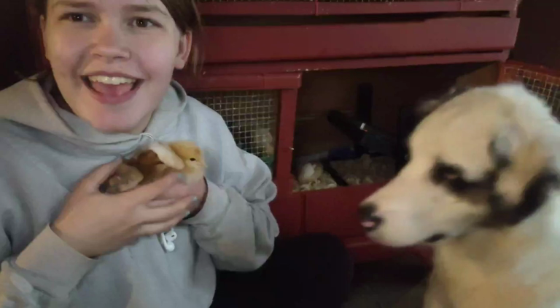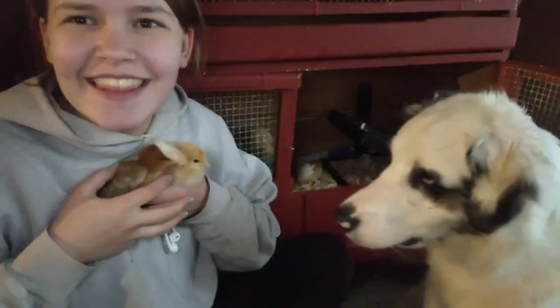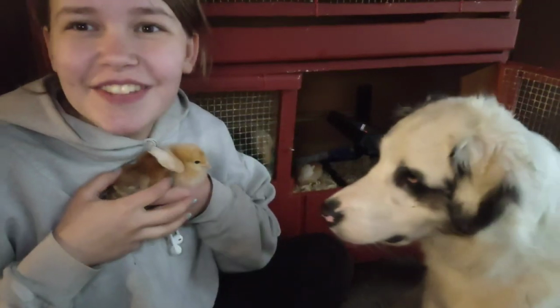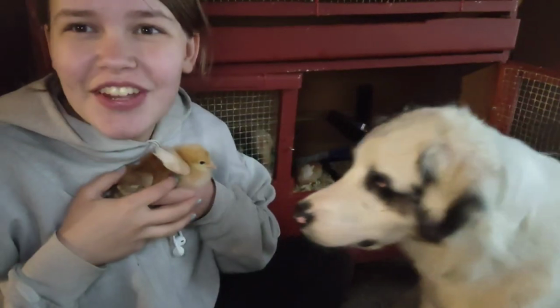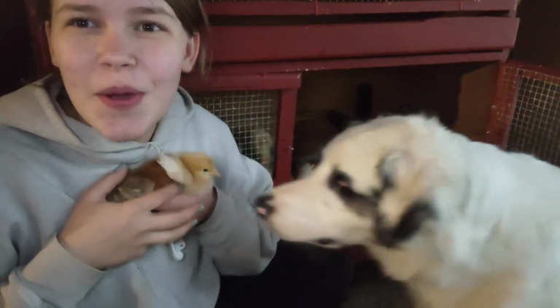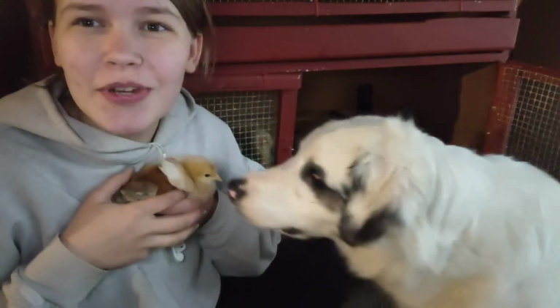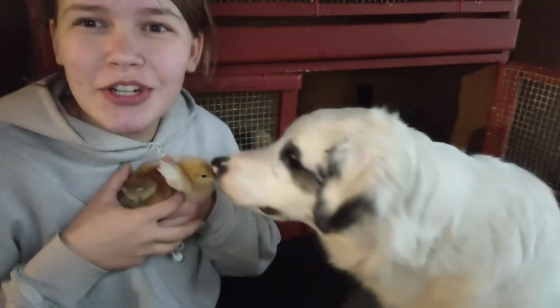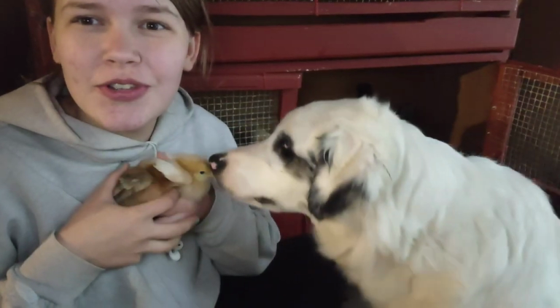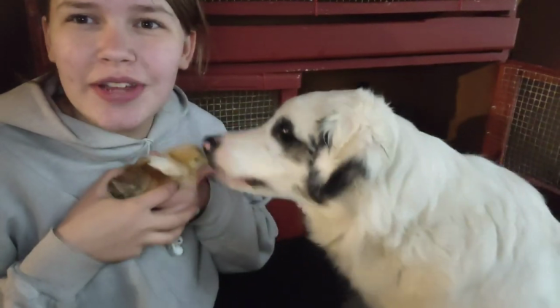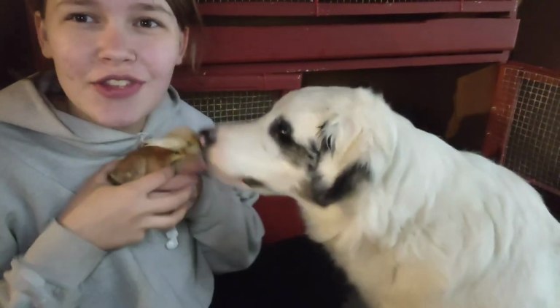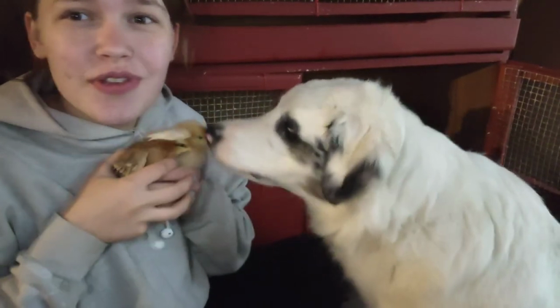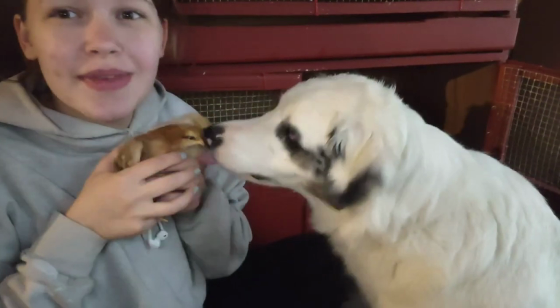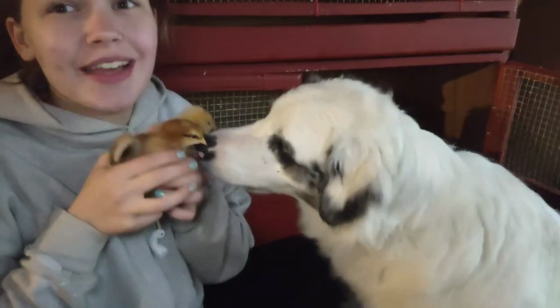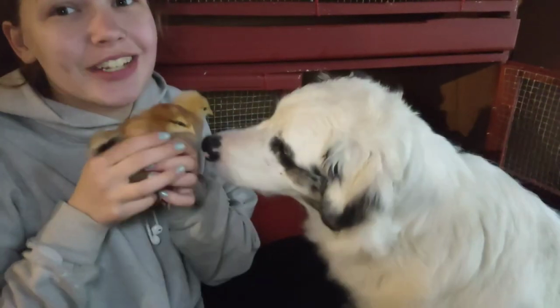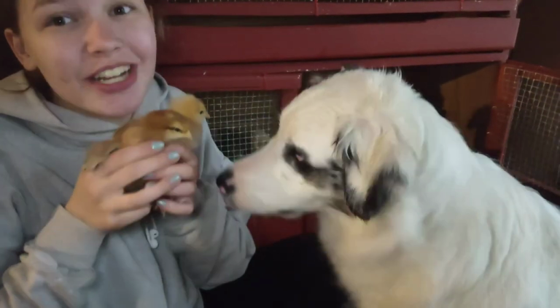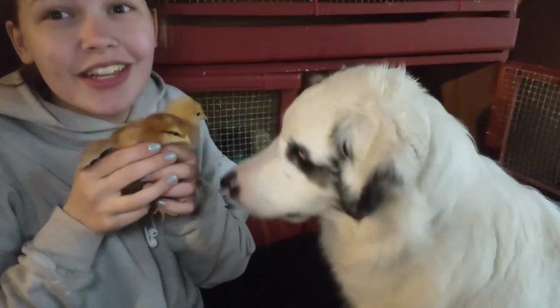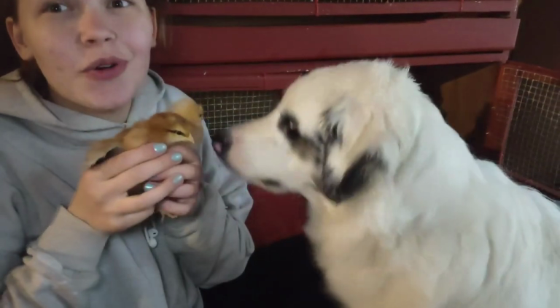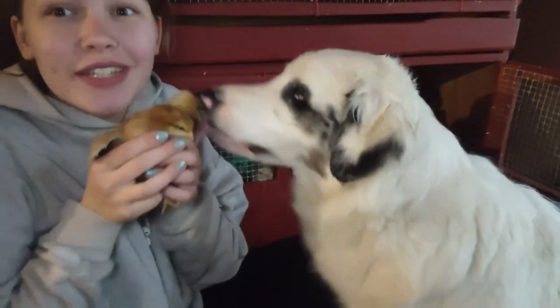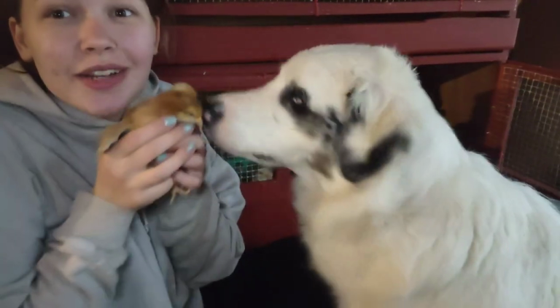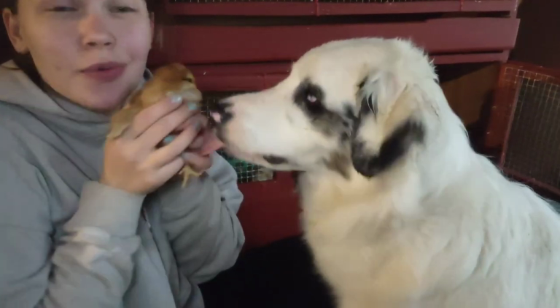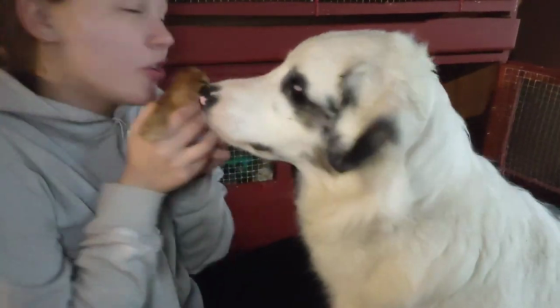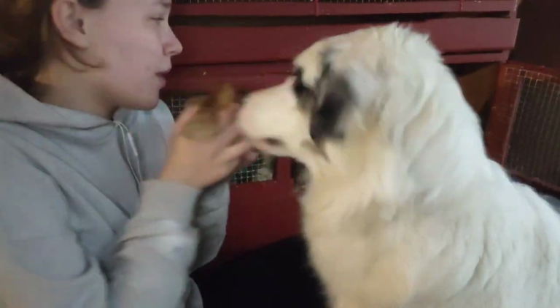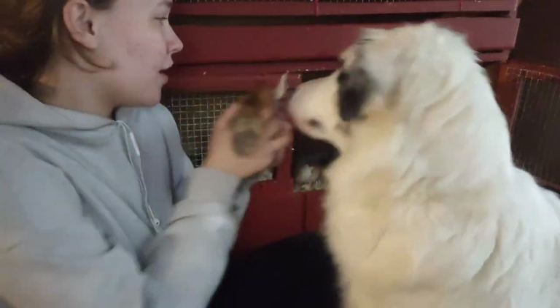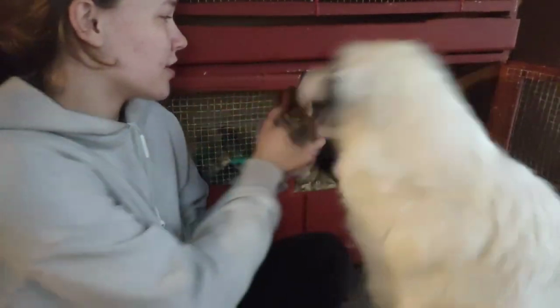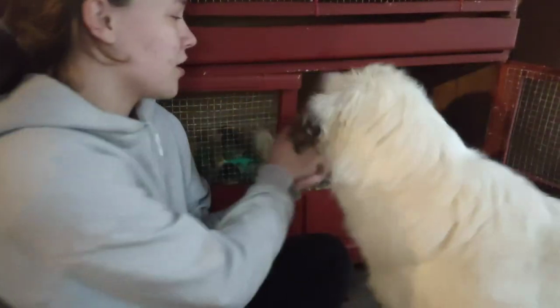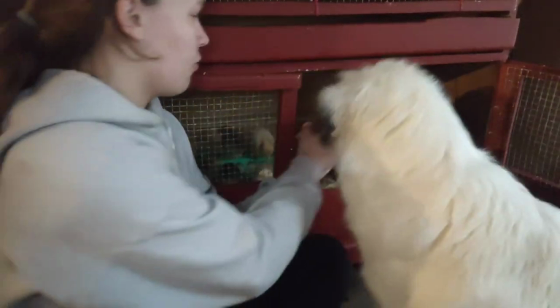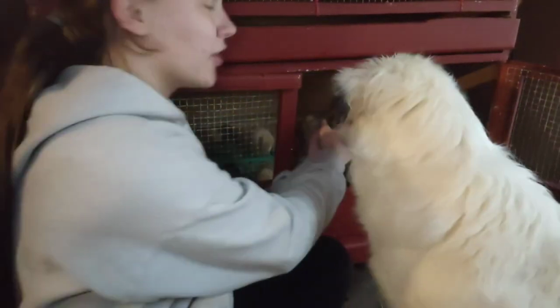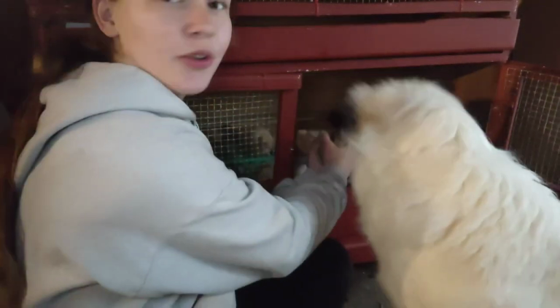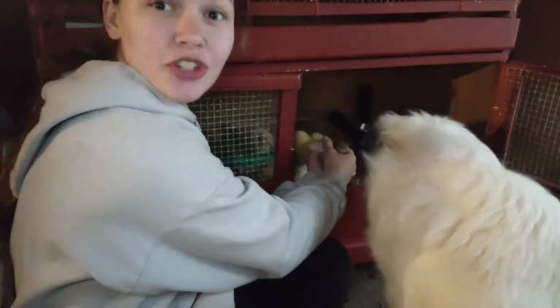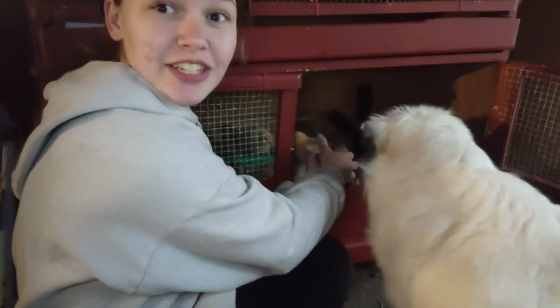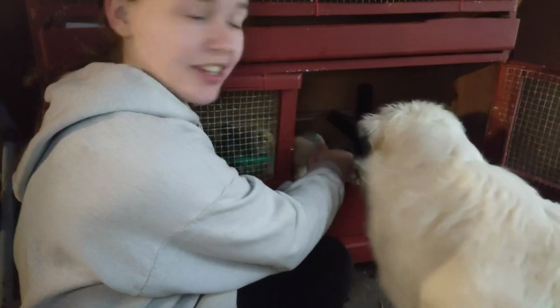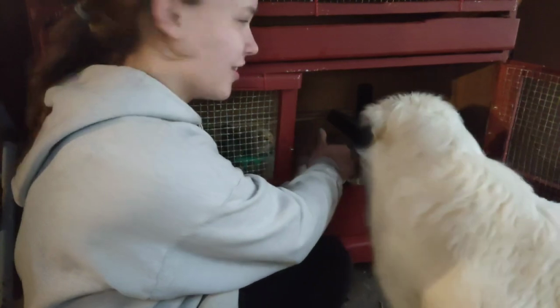In this video, I'm going to show you how you can make a chicken or duck brooder box with an old dresser.